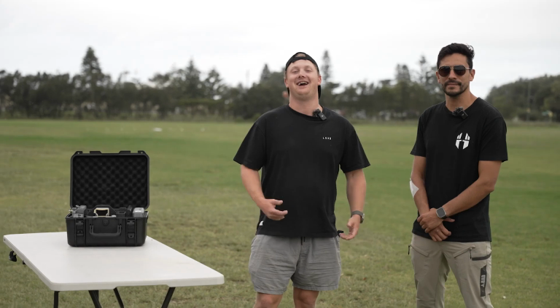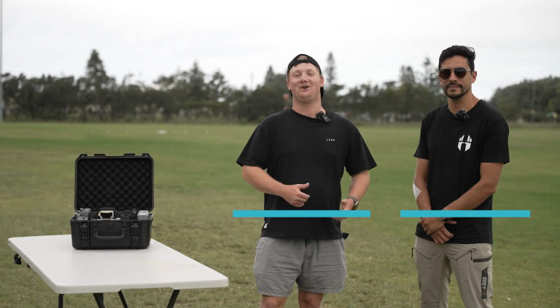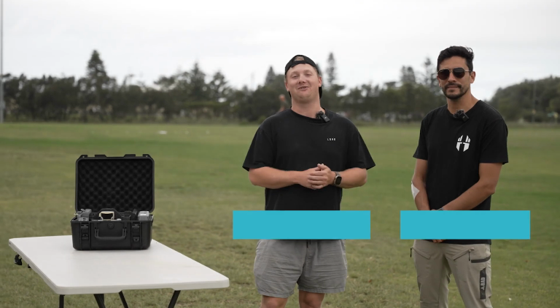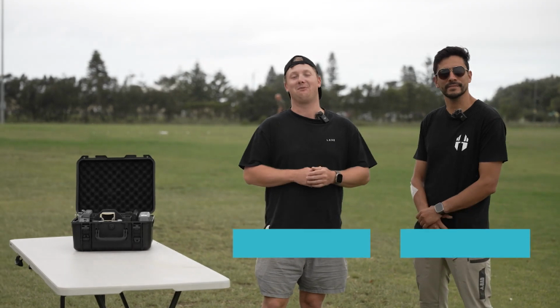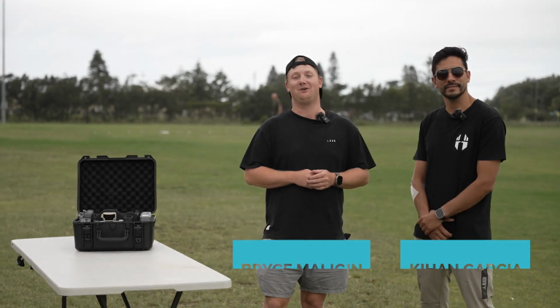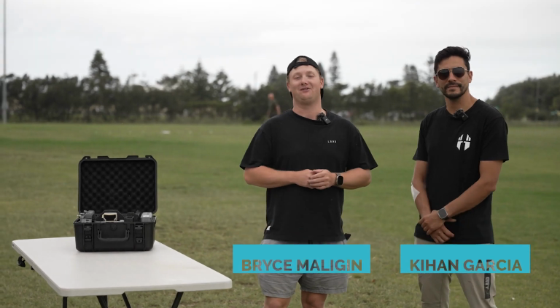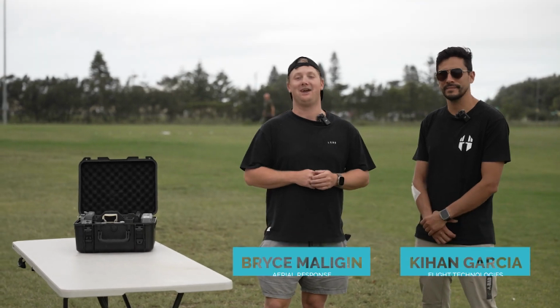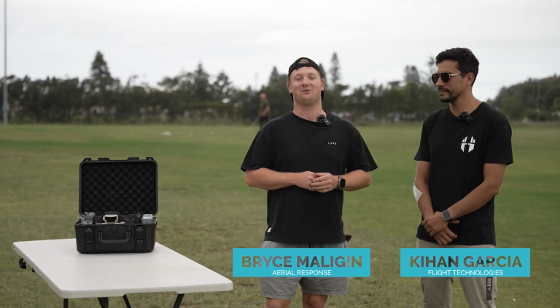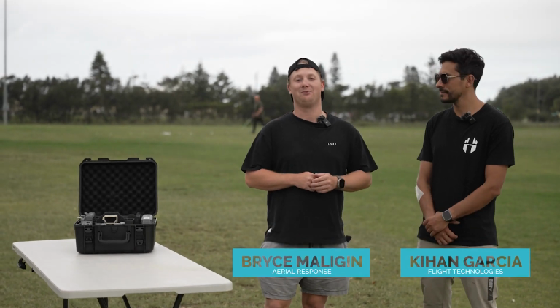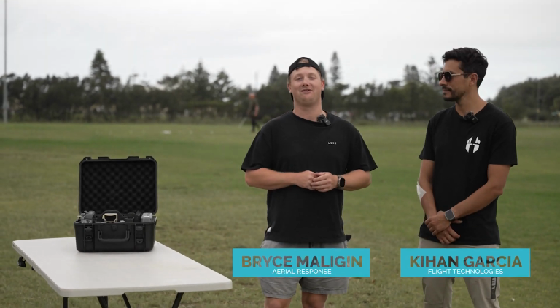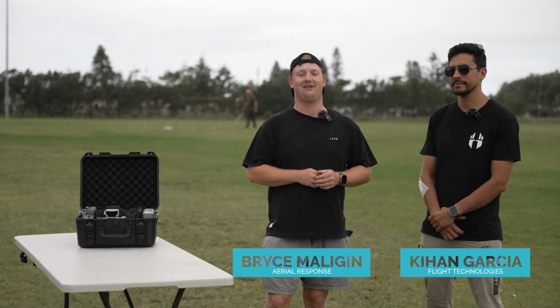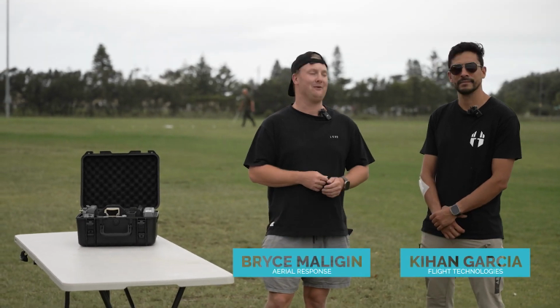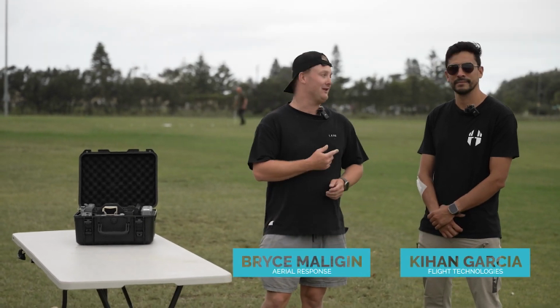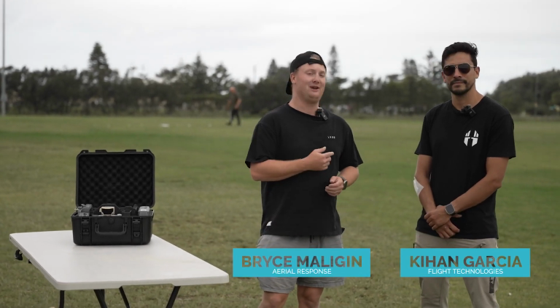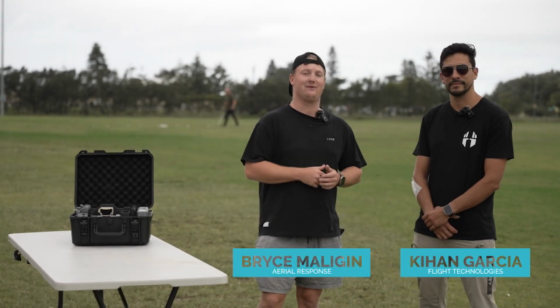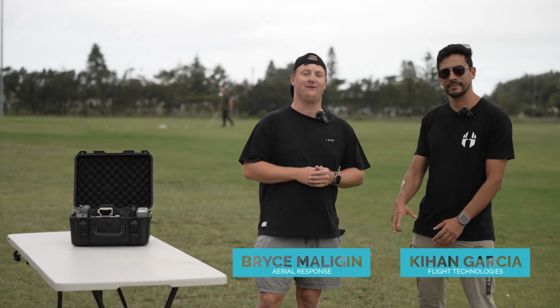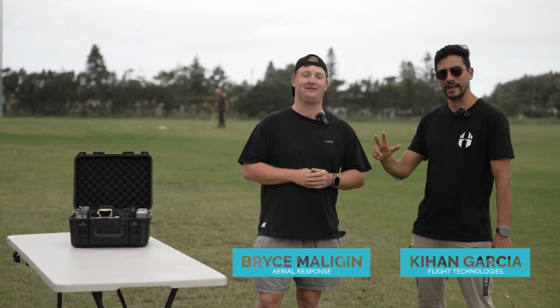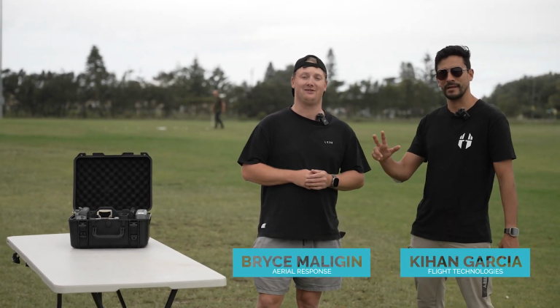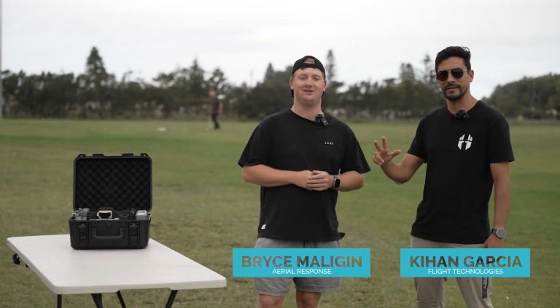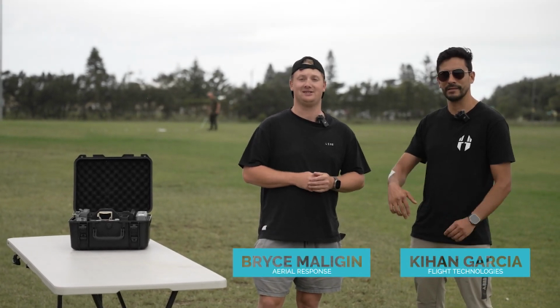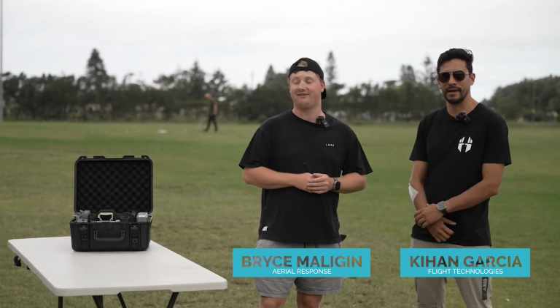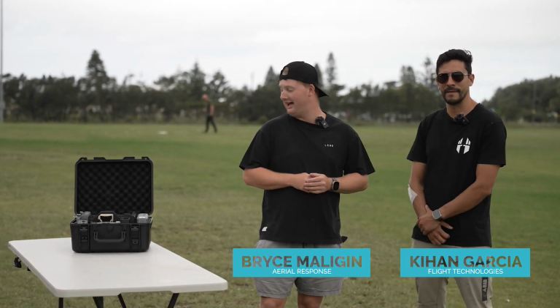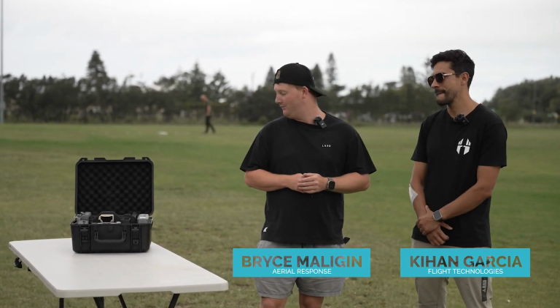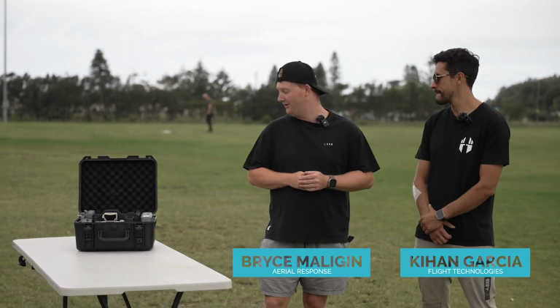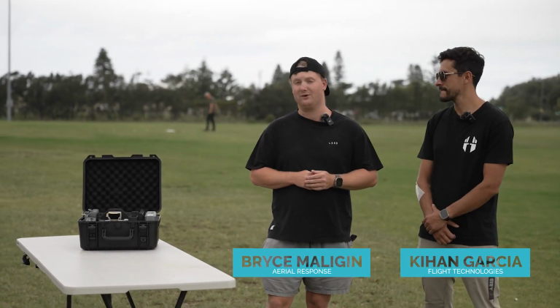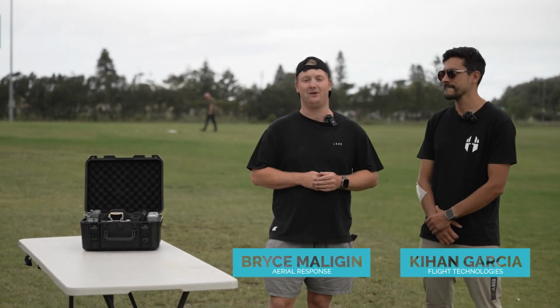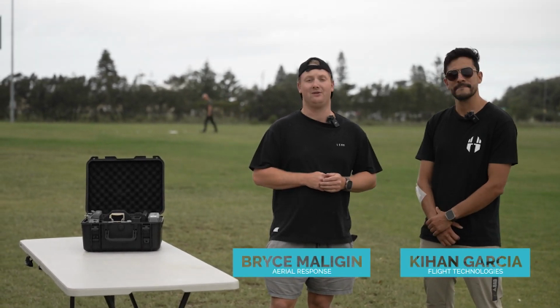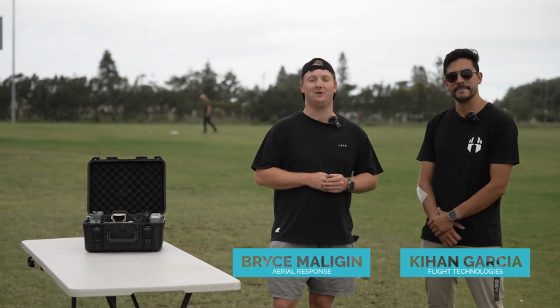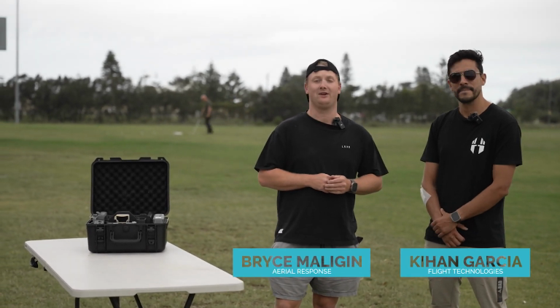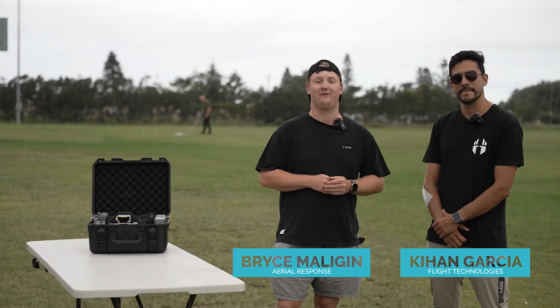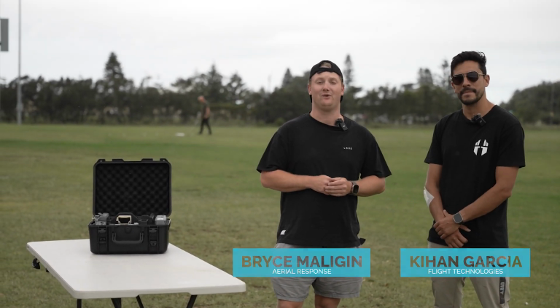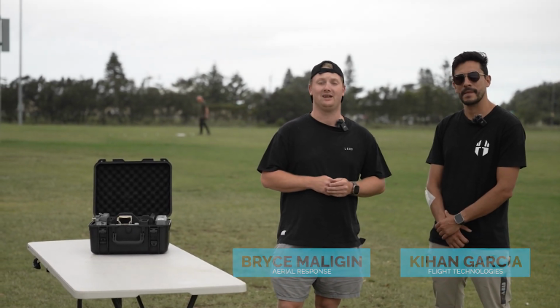Hey guys, my name is Bryce from AeroResponse. Today we've got Kian from Flight Technologies and today we're going to do a review on the Matrice 4T.